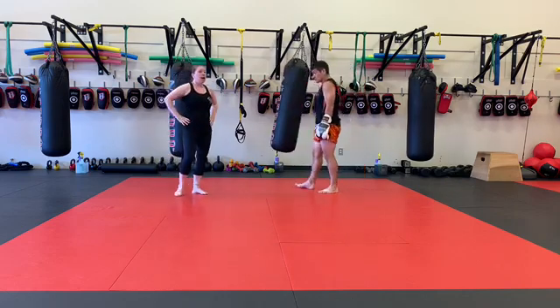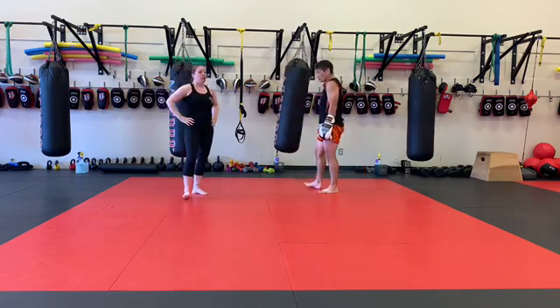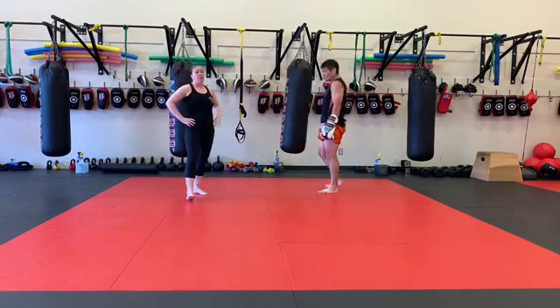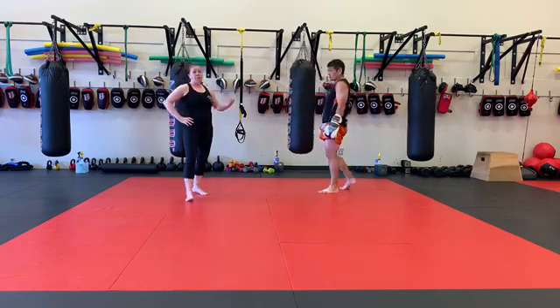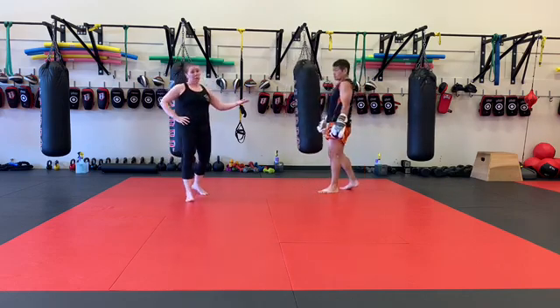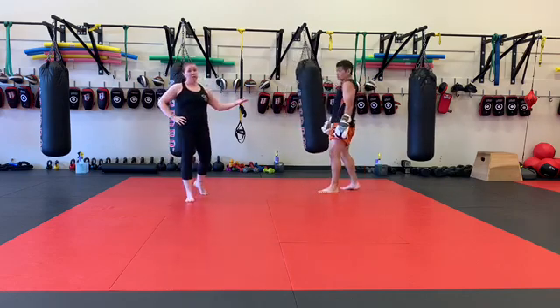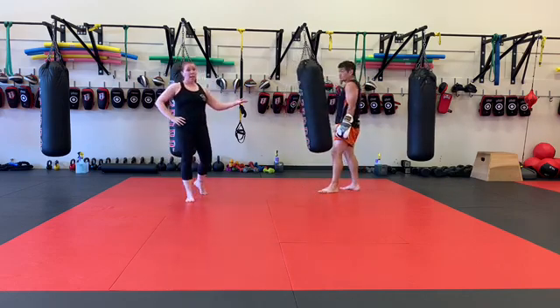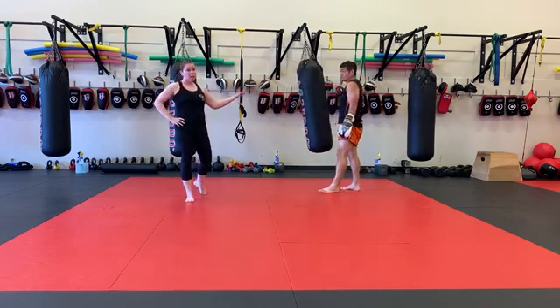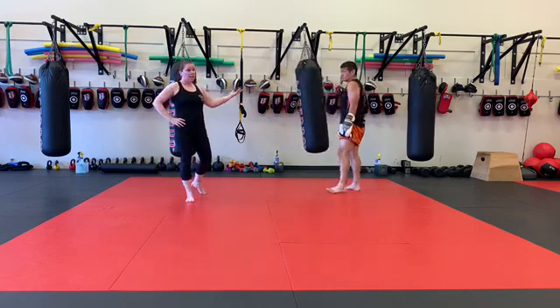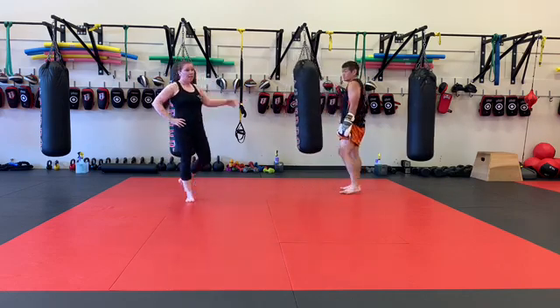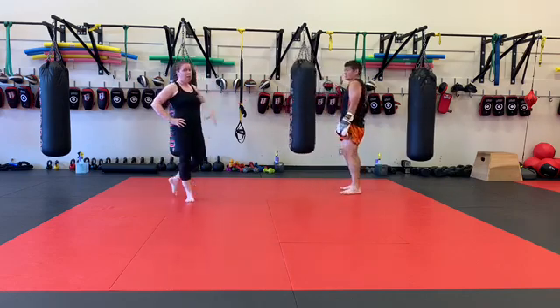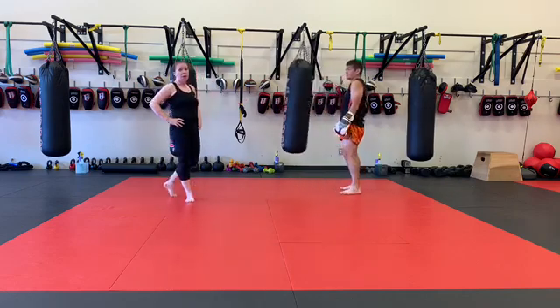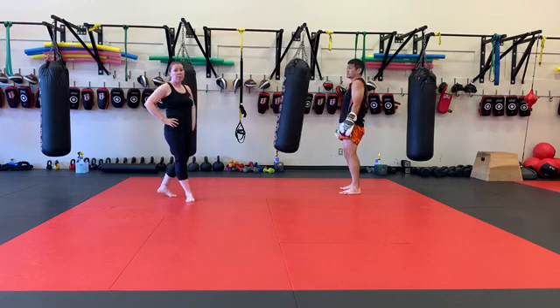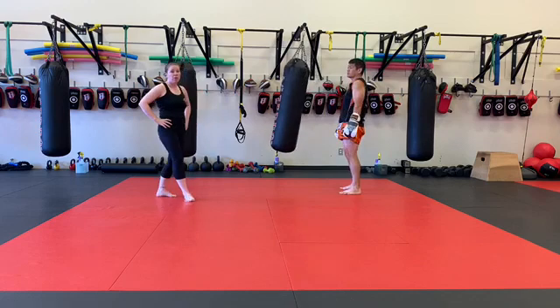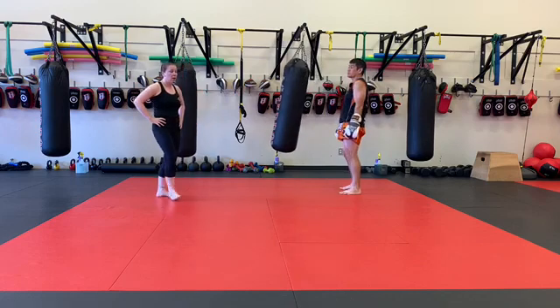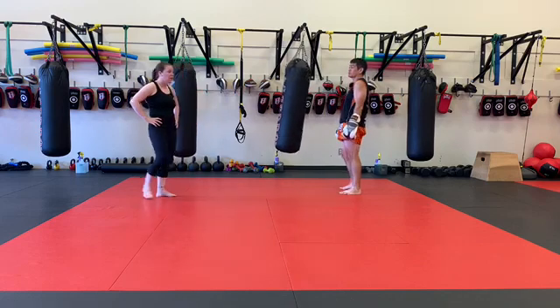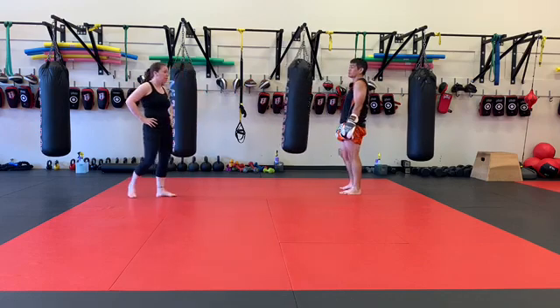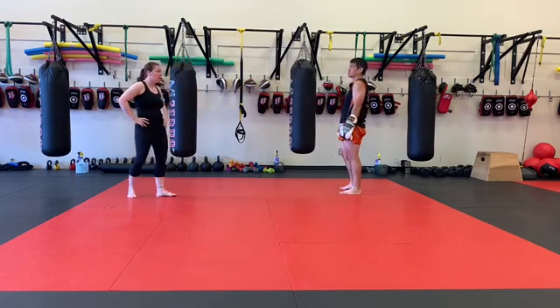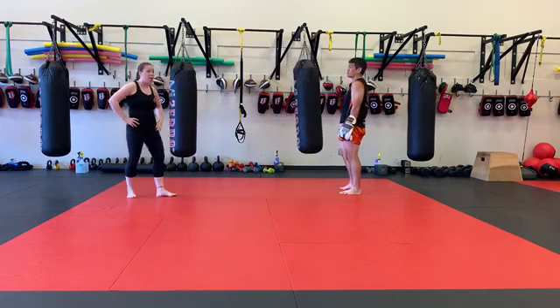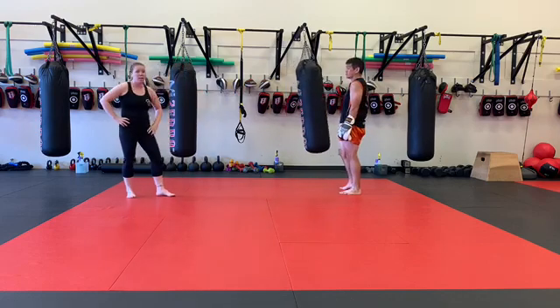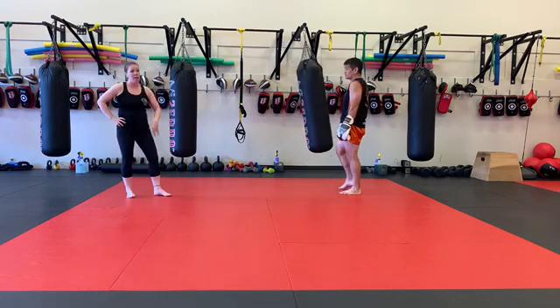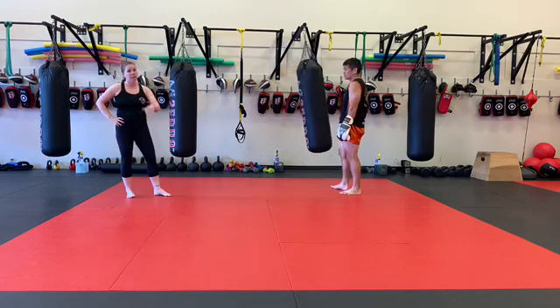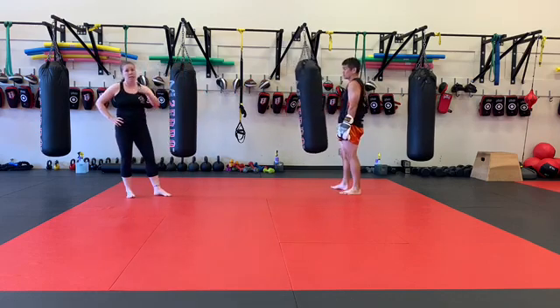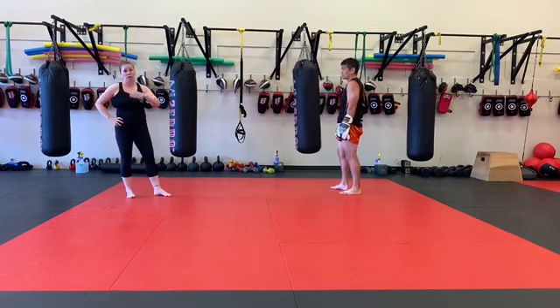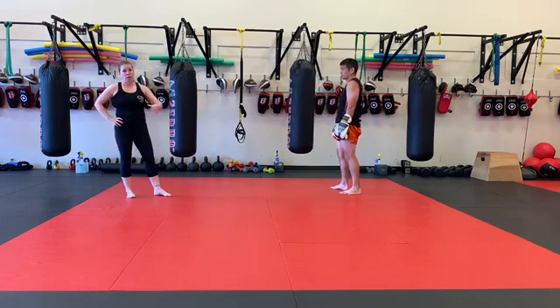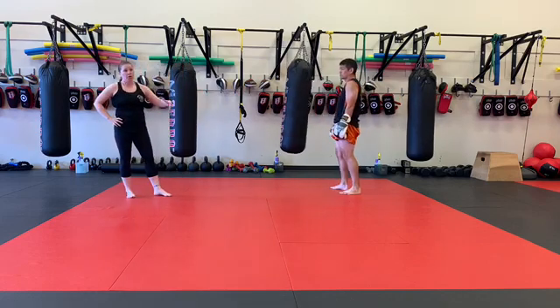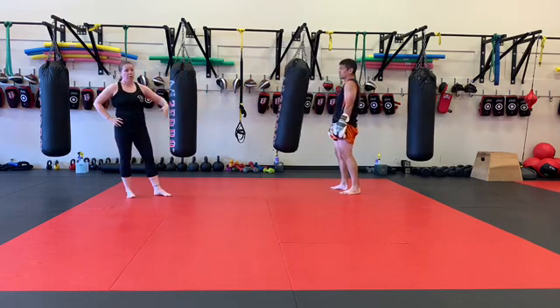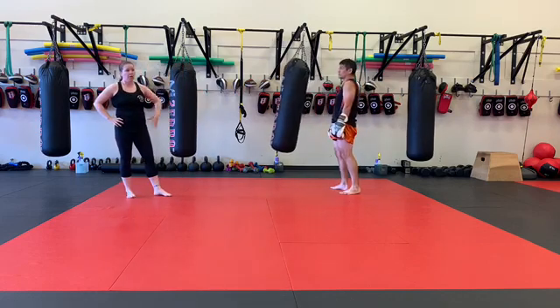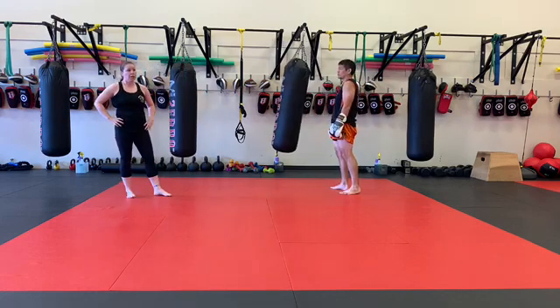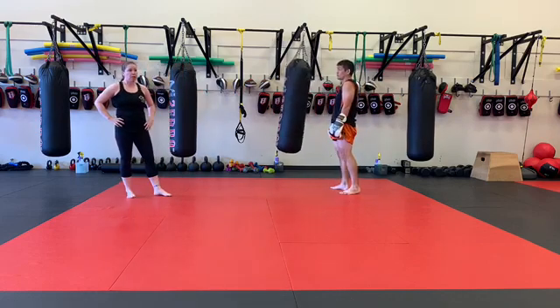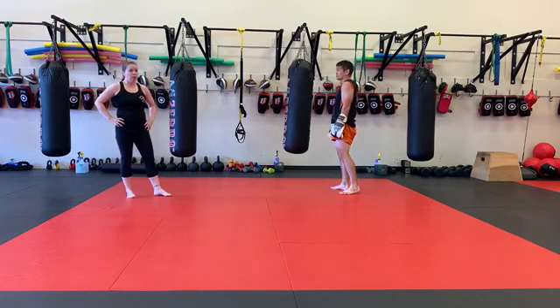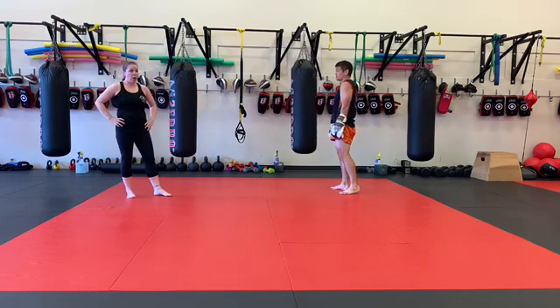Then 50 left kicks. Same thing — I would start out of the southpaw stance. Do your 50 kicks in a row.